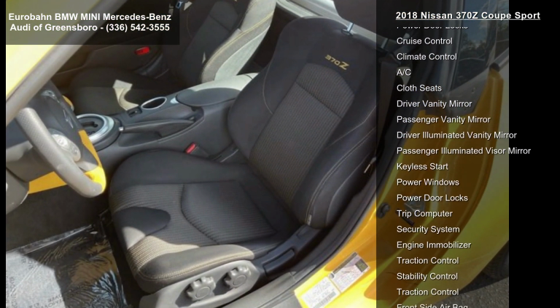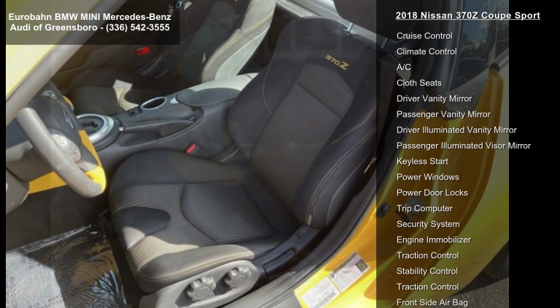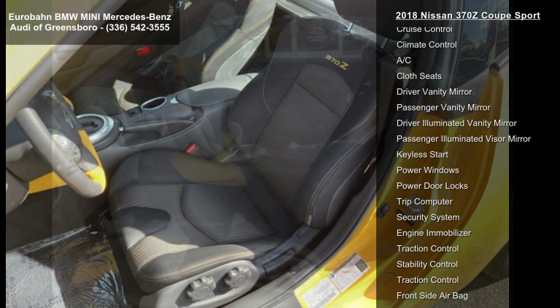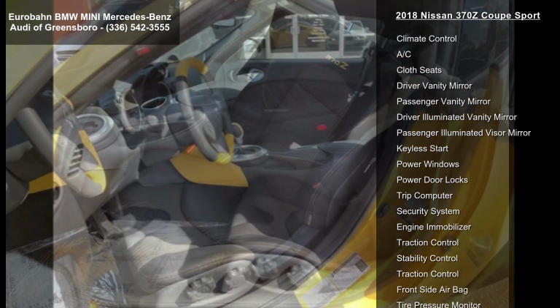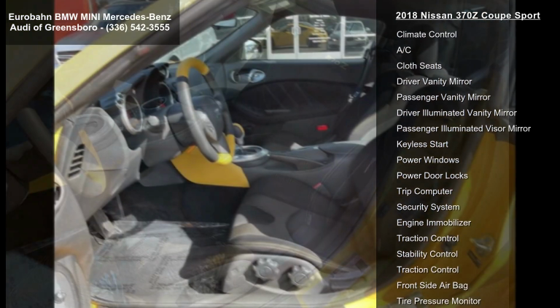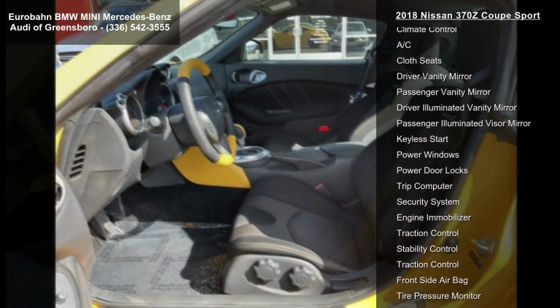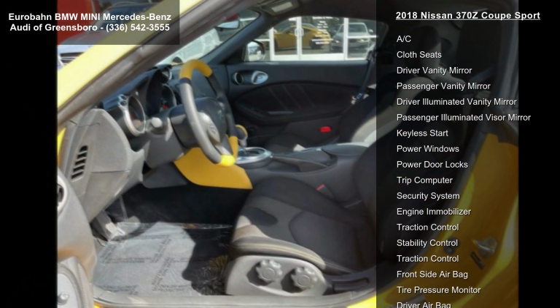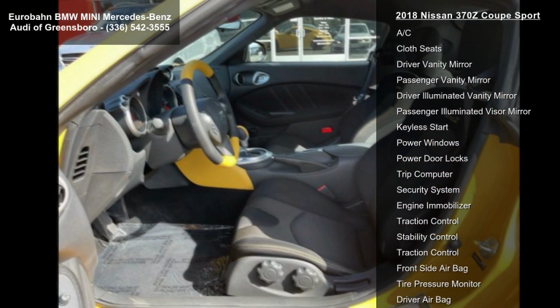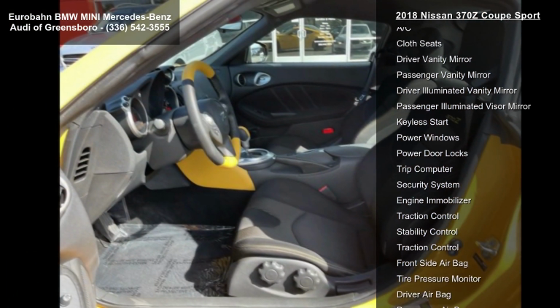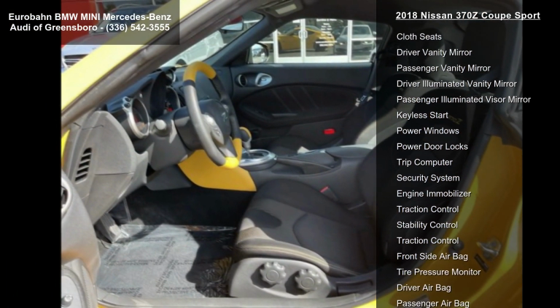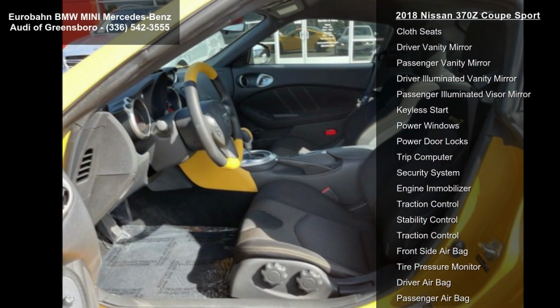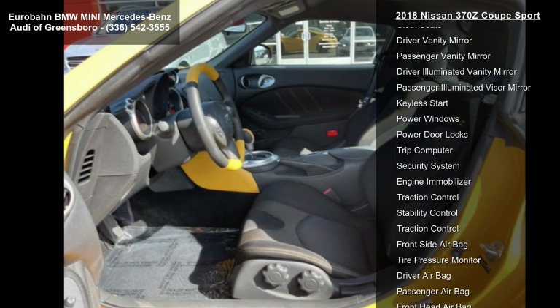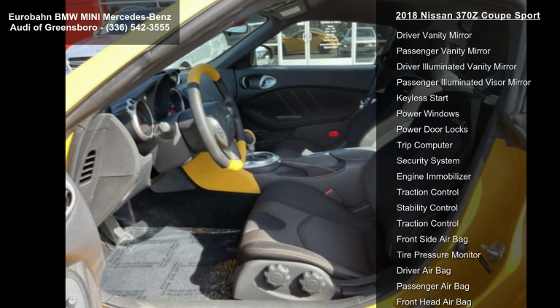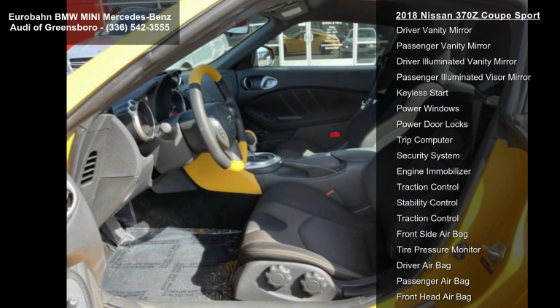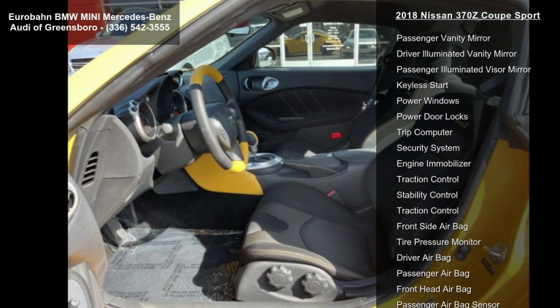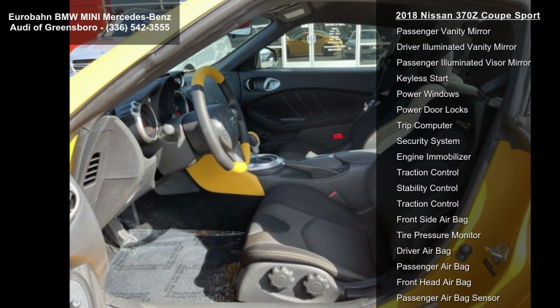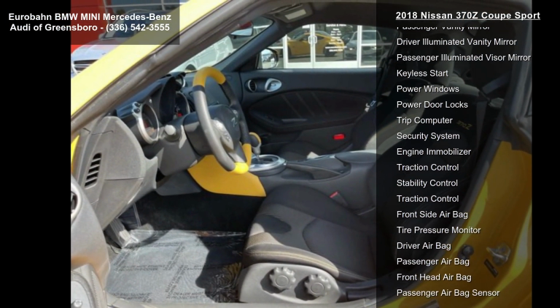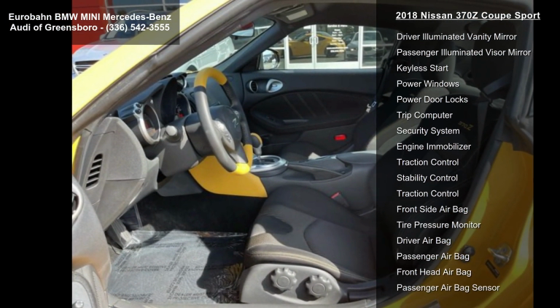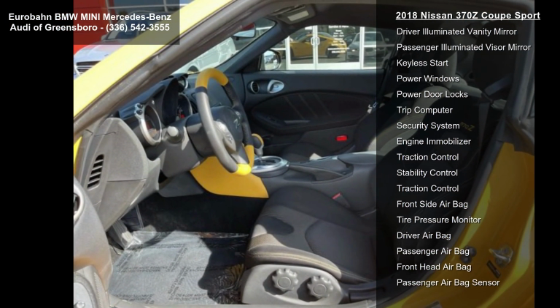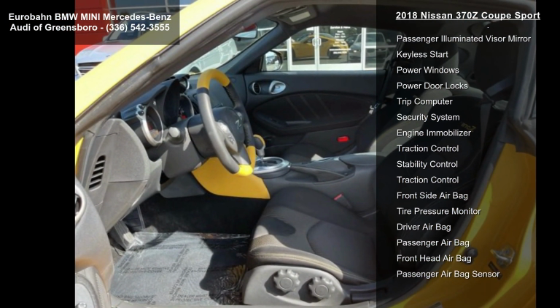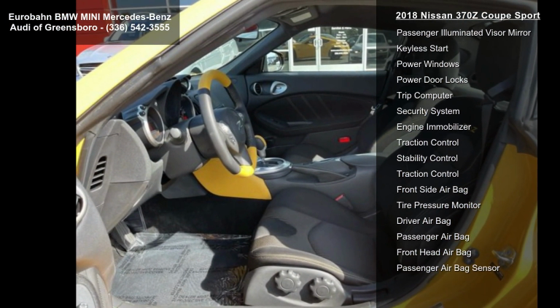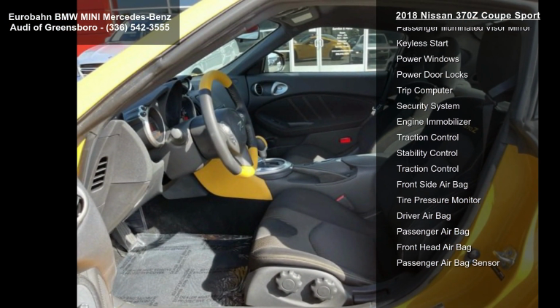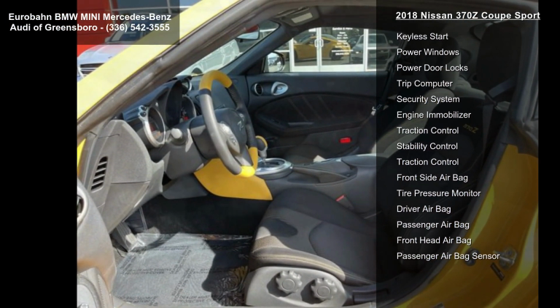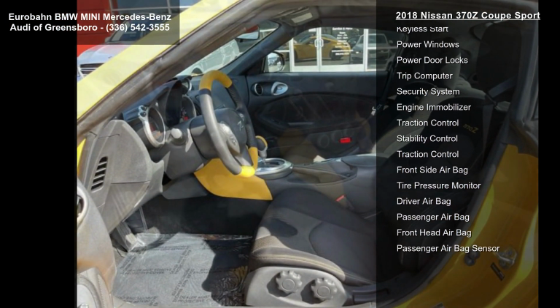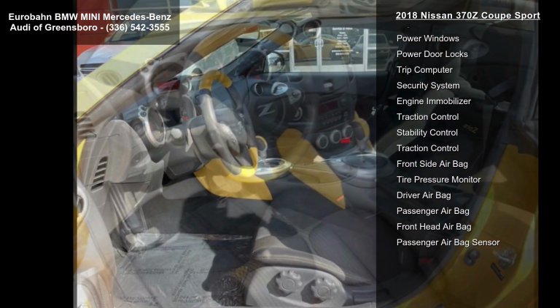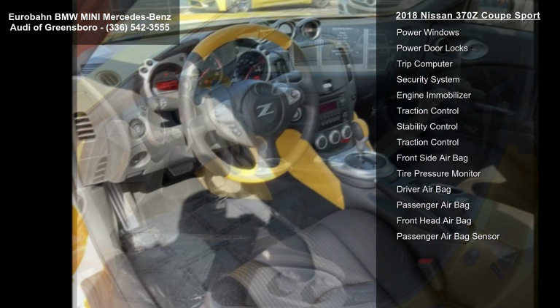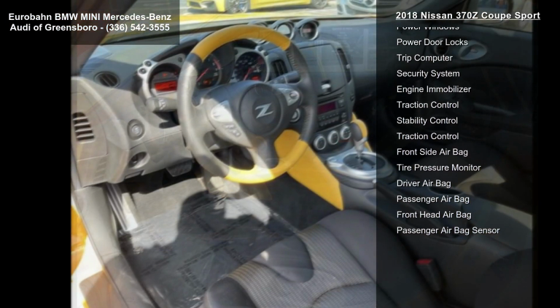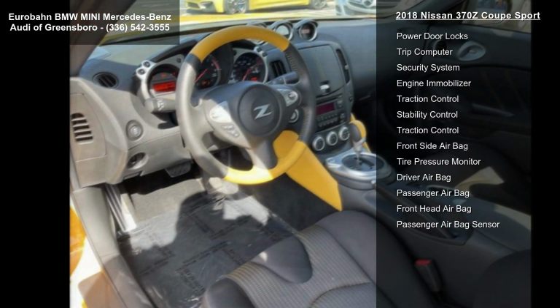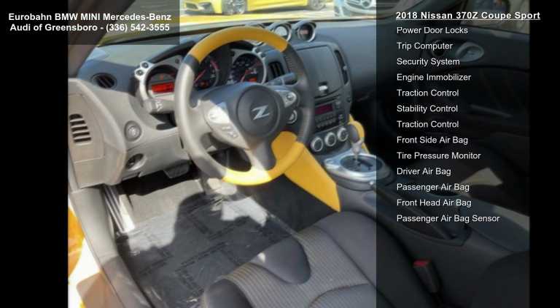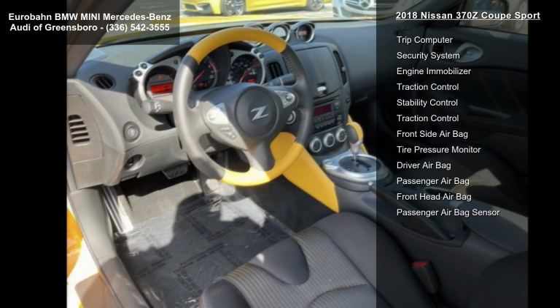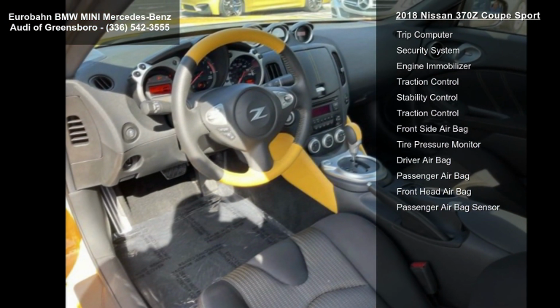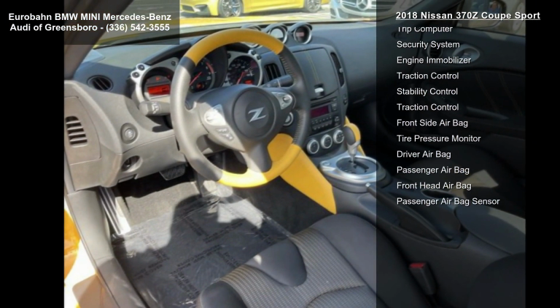Rear Wheel Drive, Power Steering, ABS, 4-wheel Disc Brakes and Brake Assist.